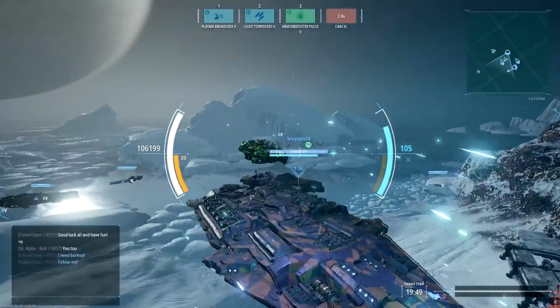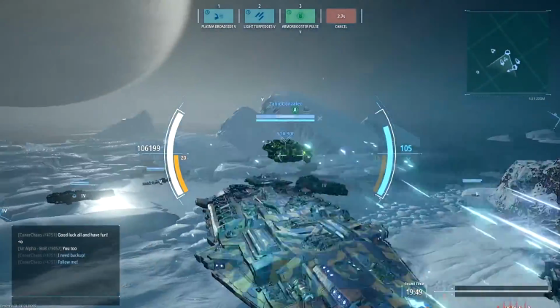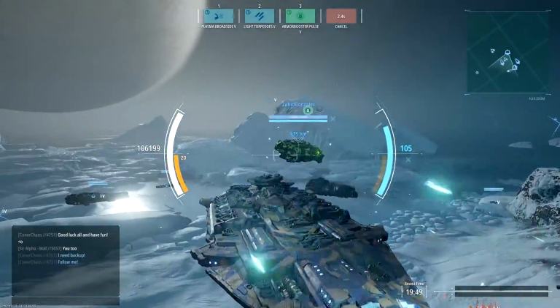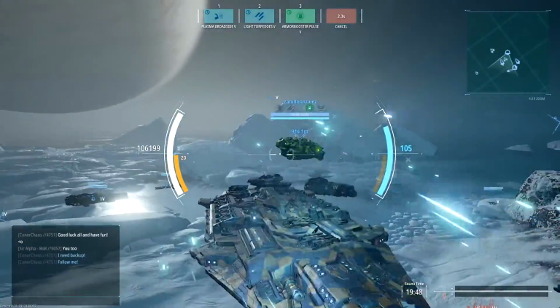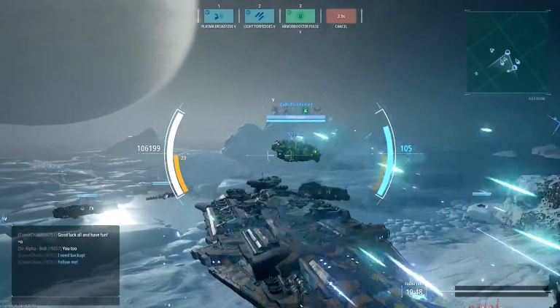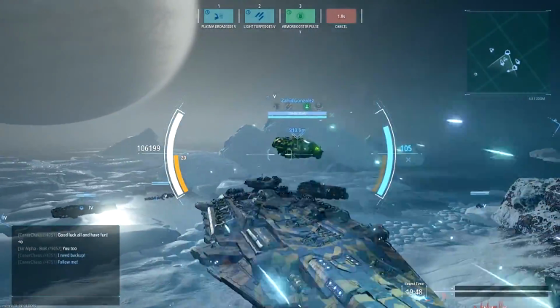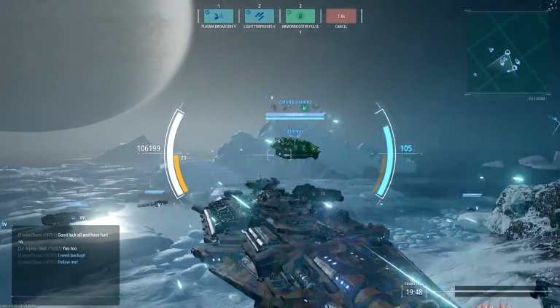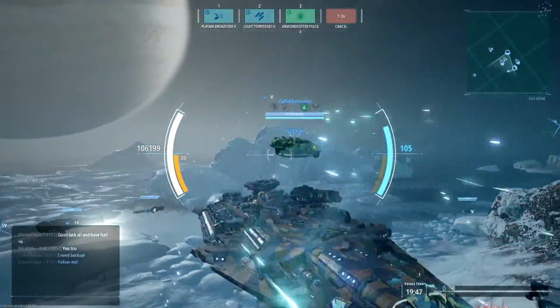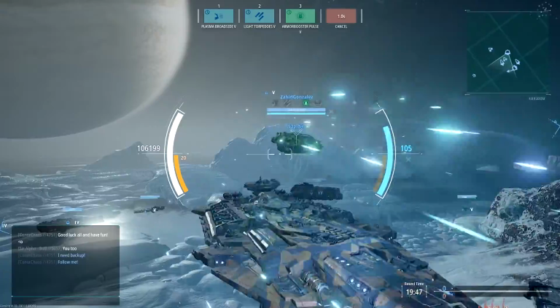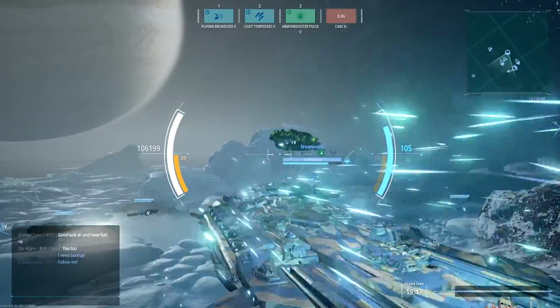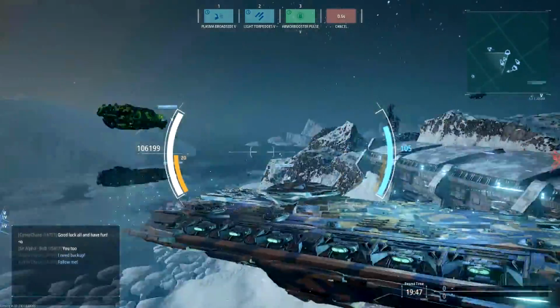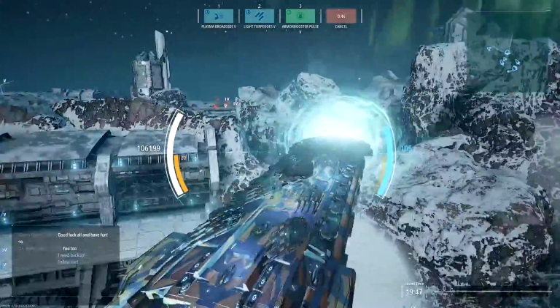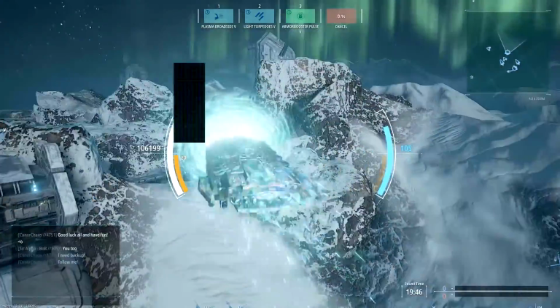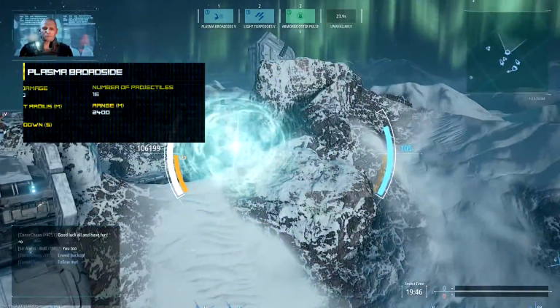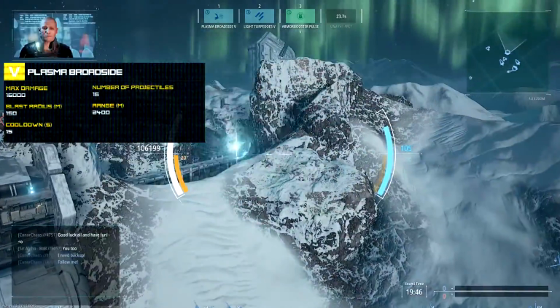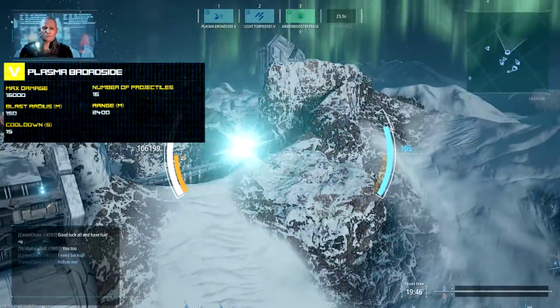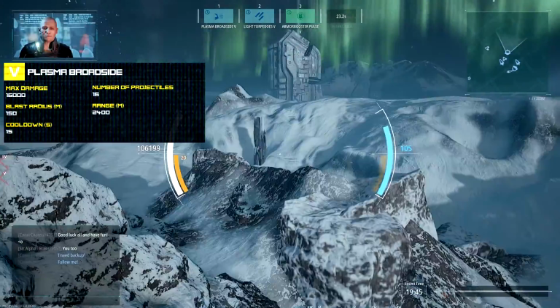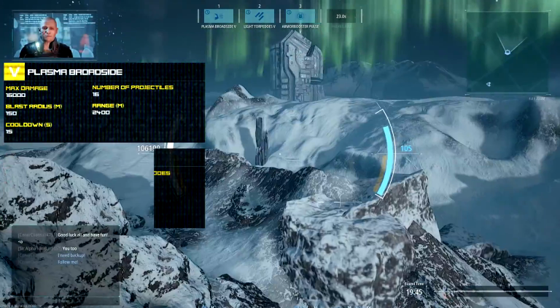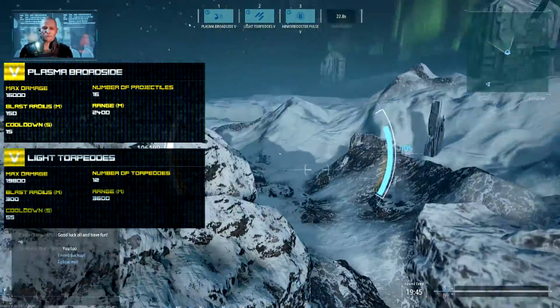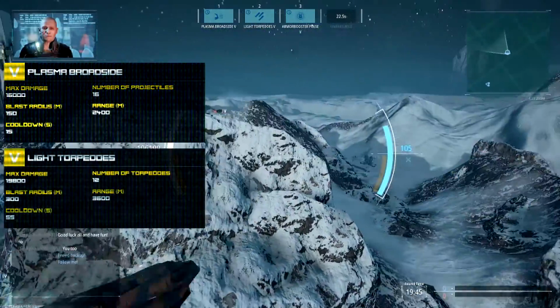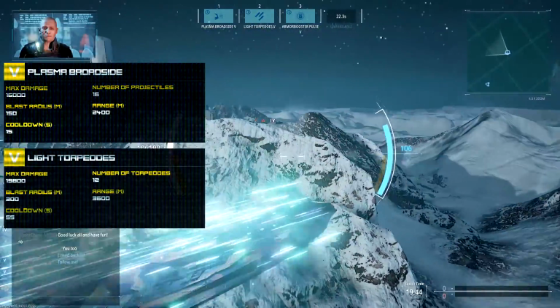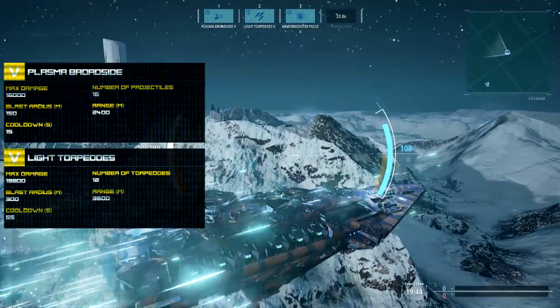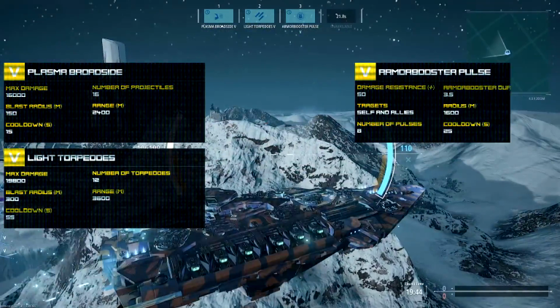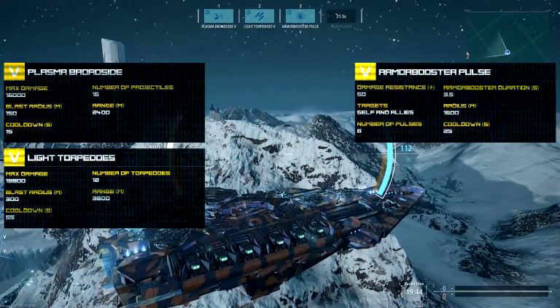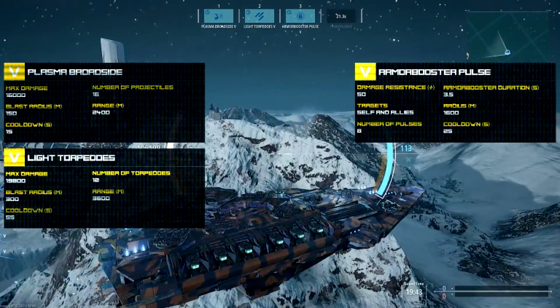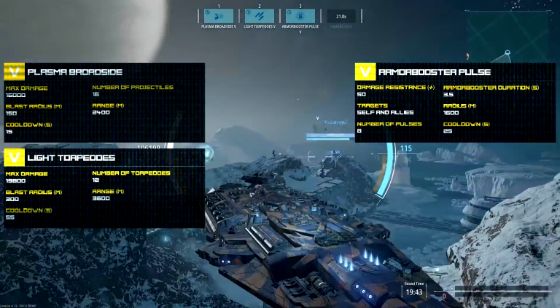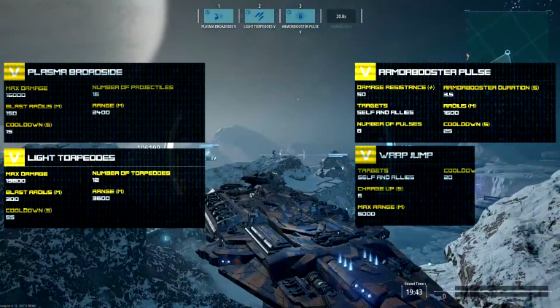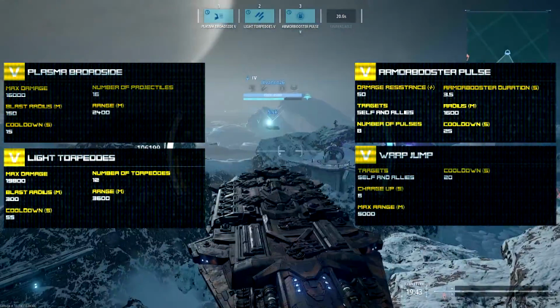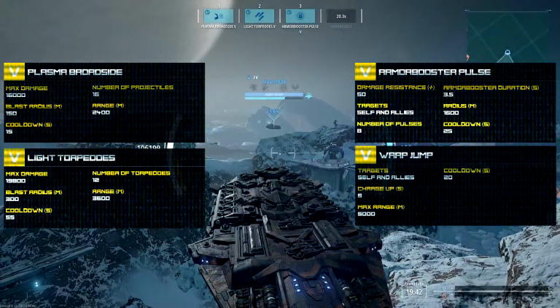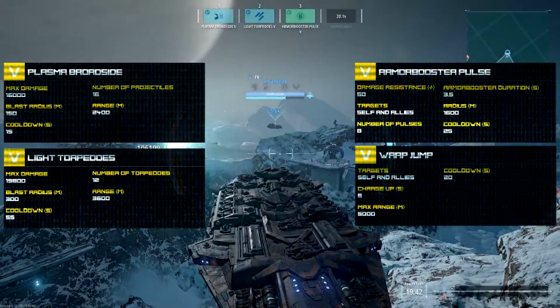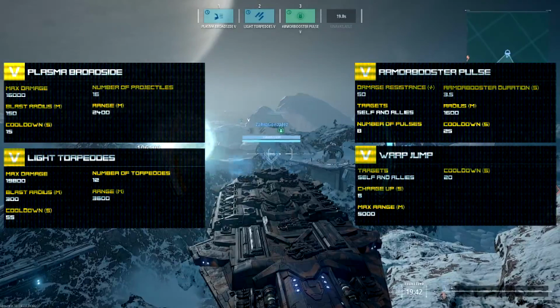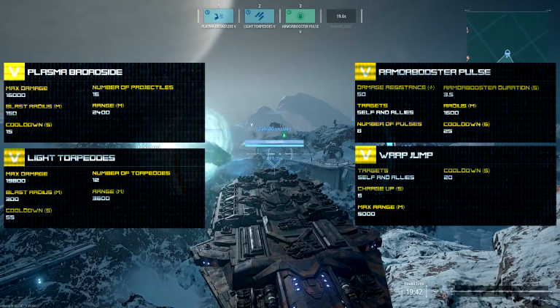You can see there at the top my module loadout: Plasma Broadside, Light Torpedoes, Armour Booster Pulse, and Warp Jump — all of which are tier 5.